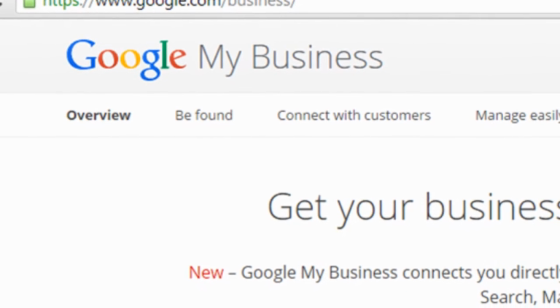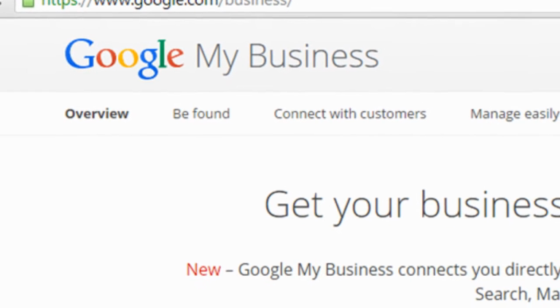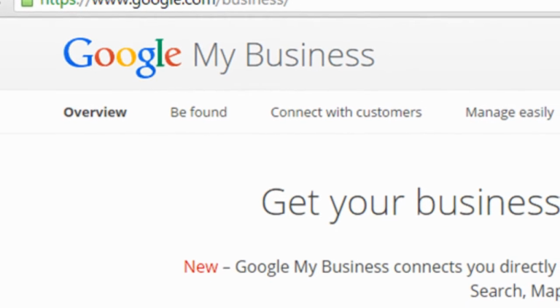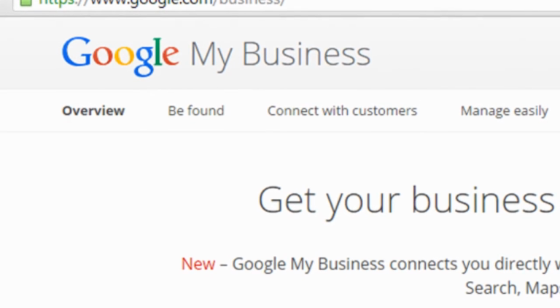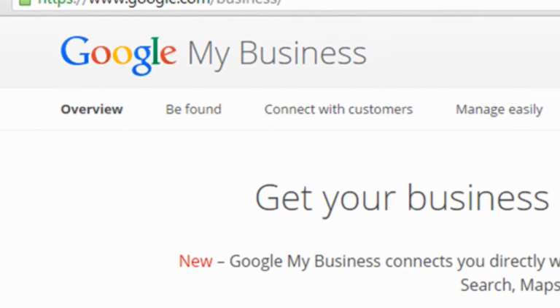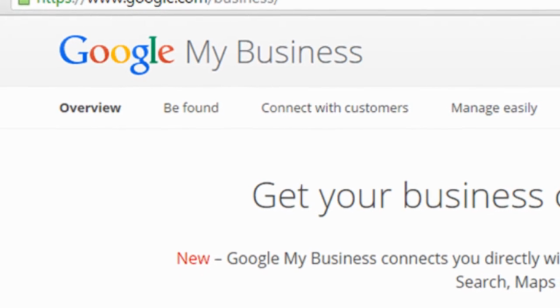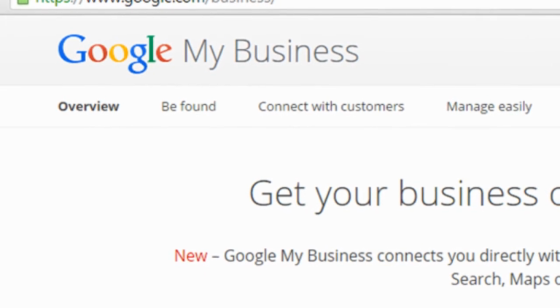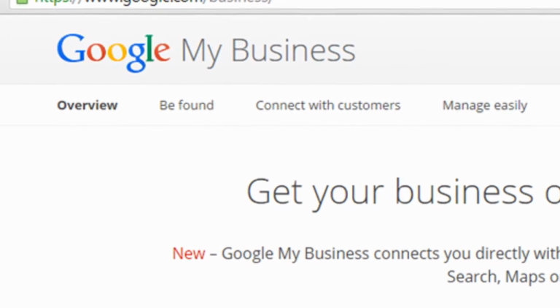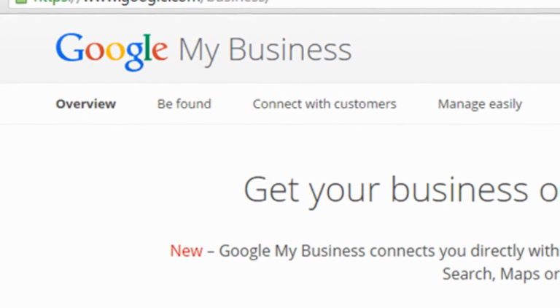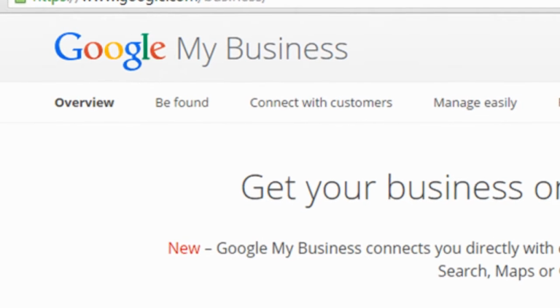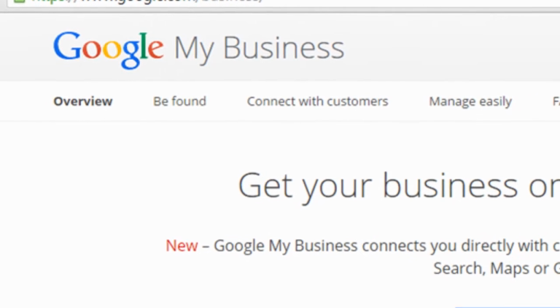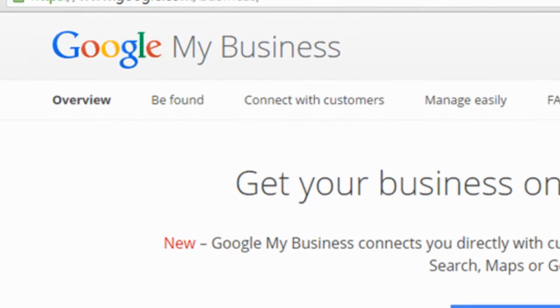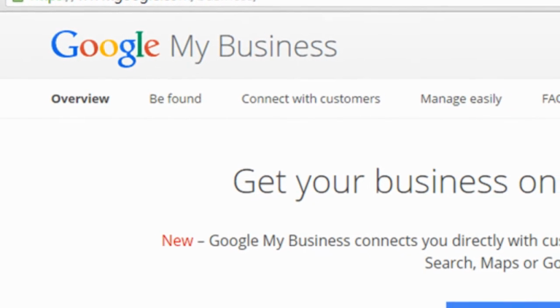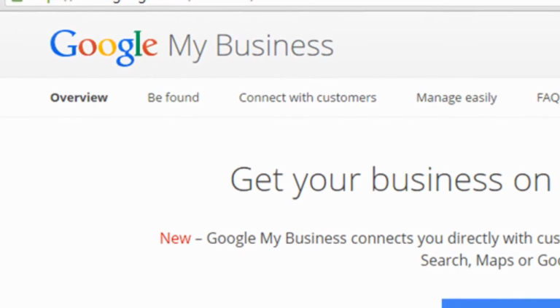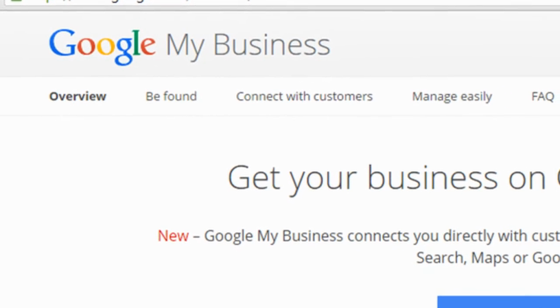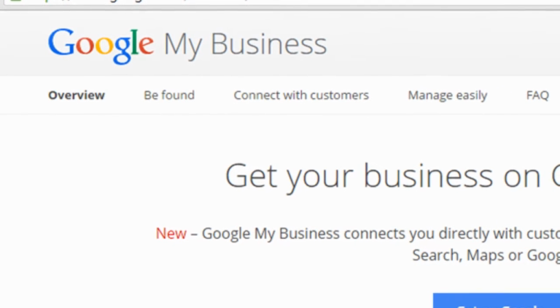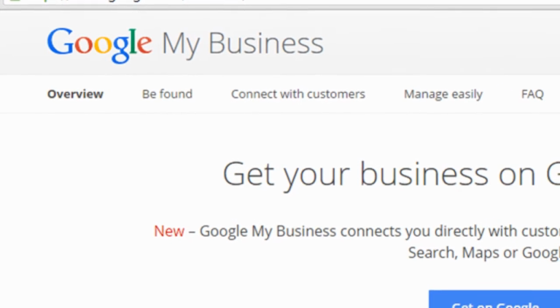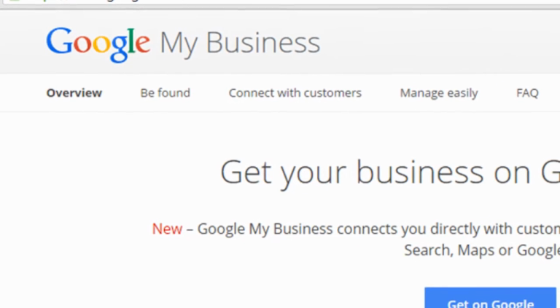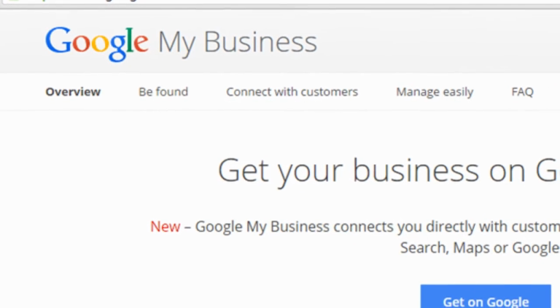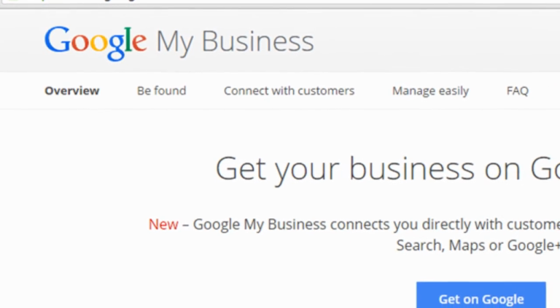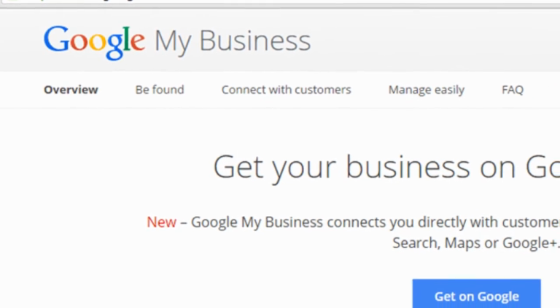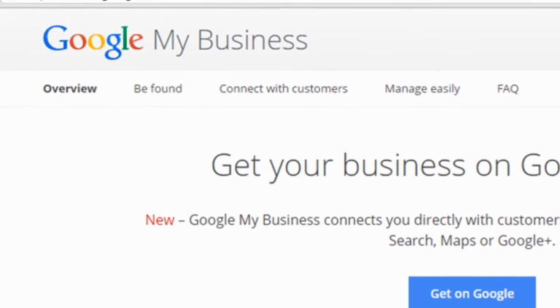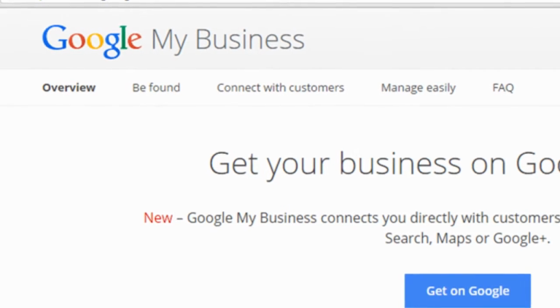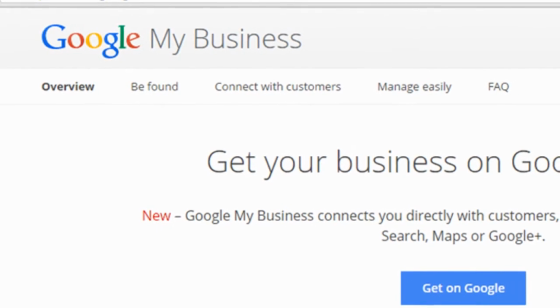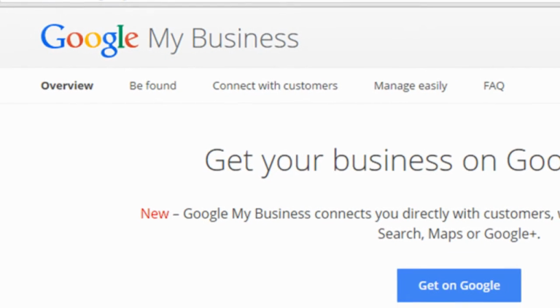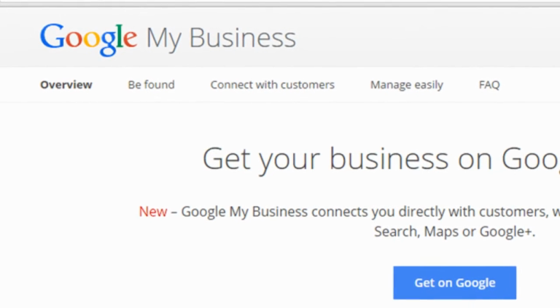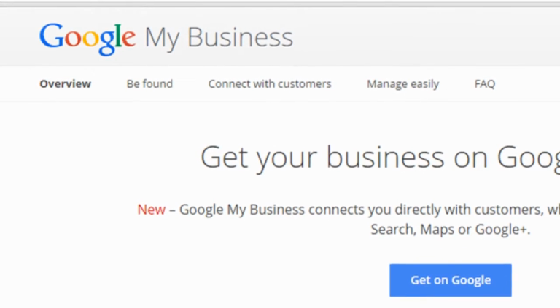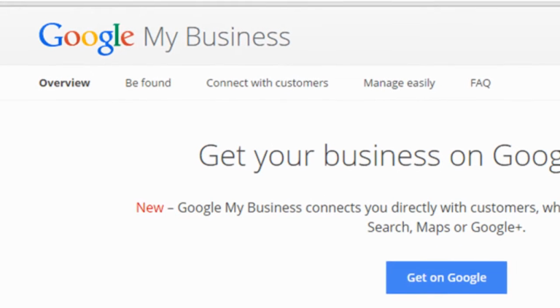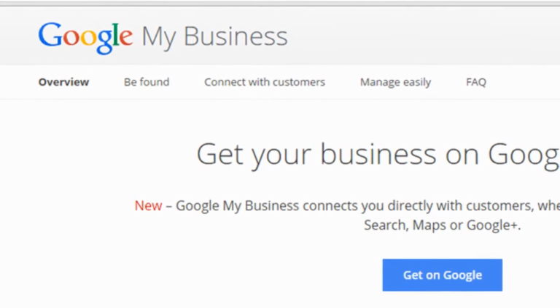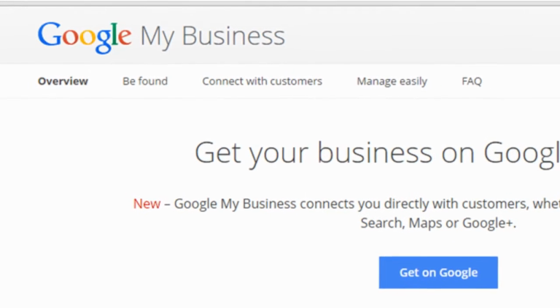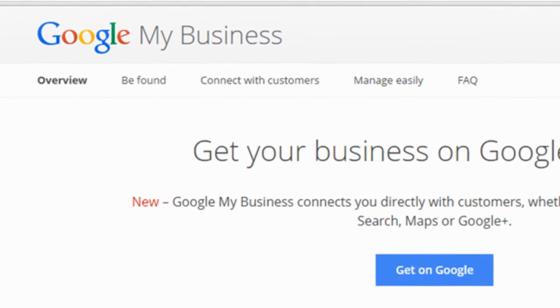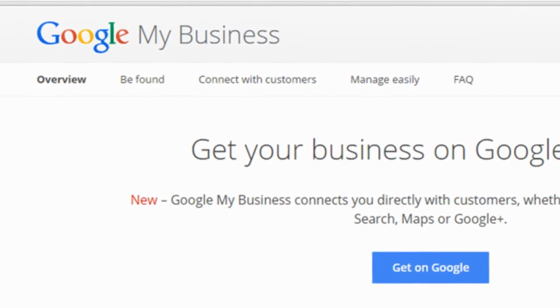Everyone wants to know how to get on the first page of Google, and one way to do it is by taking advantage of the Google My Business listings.